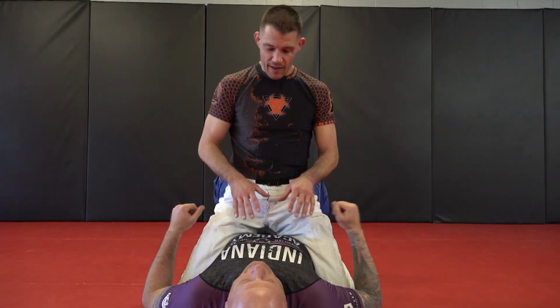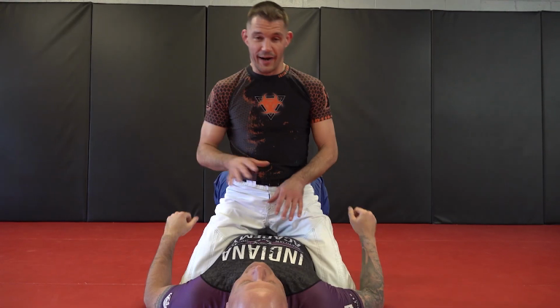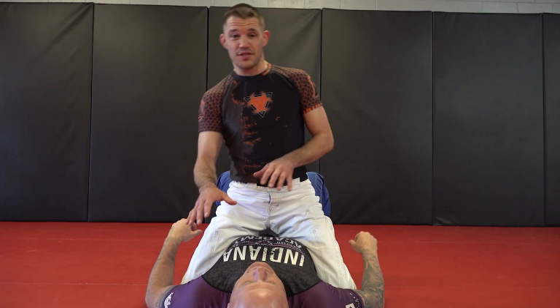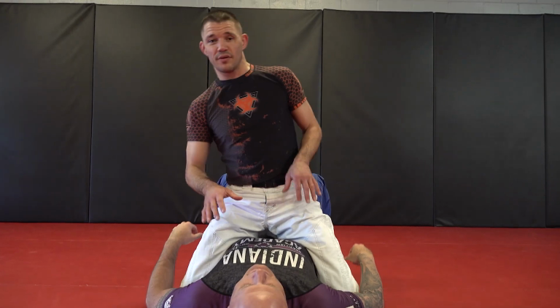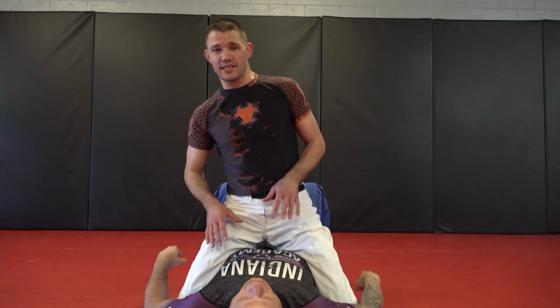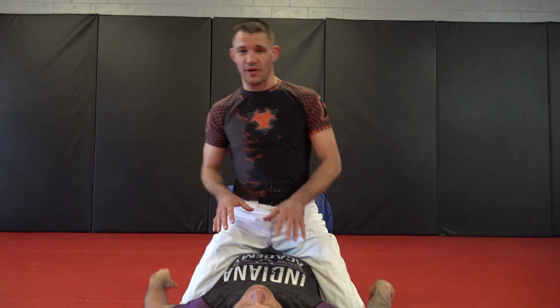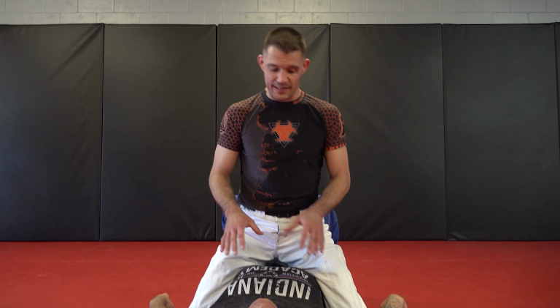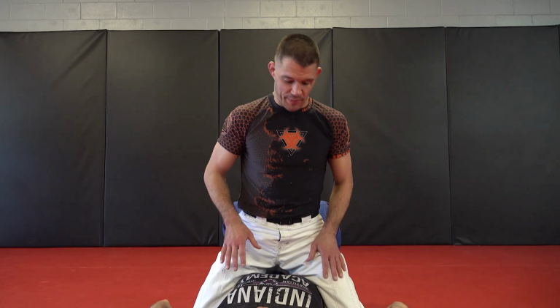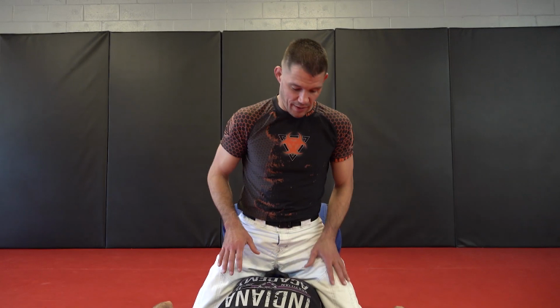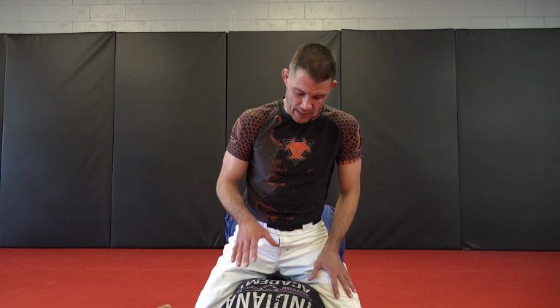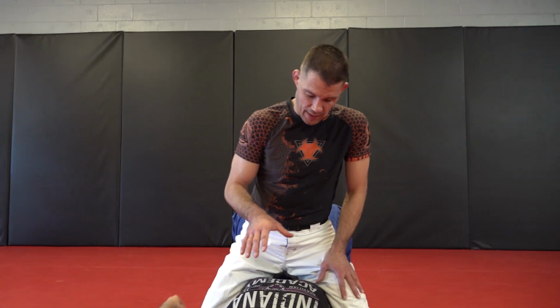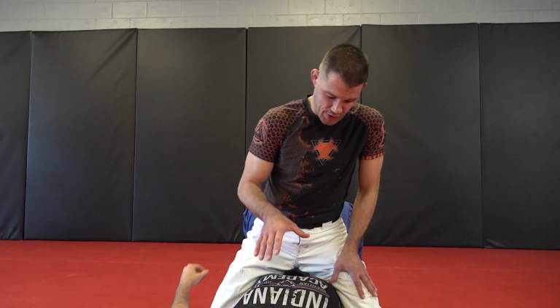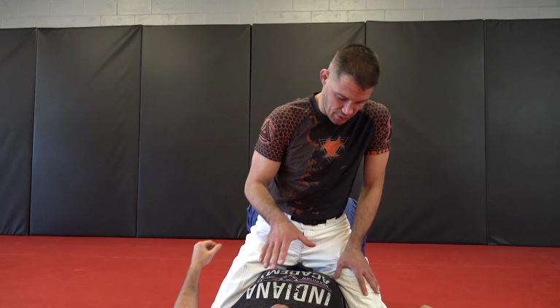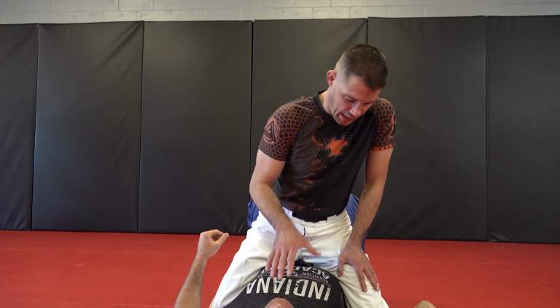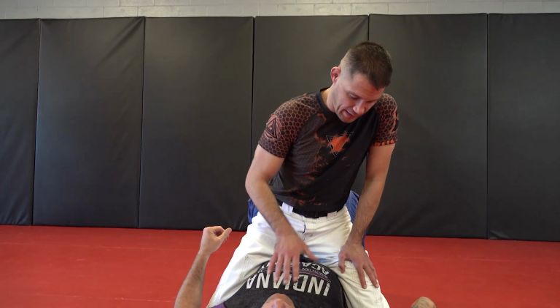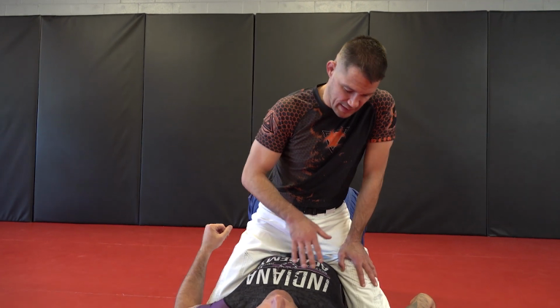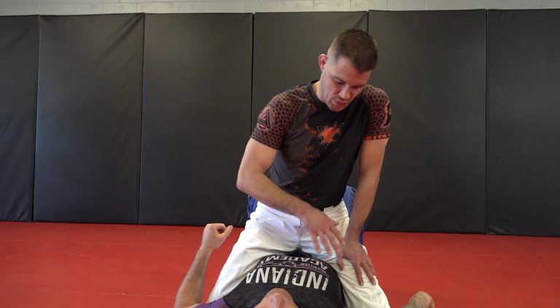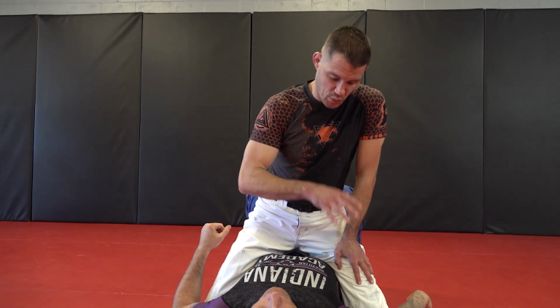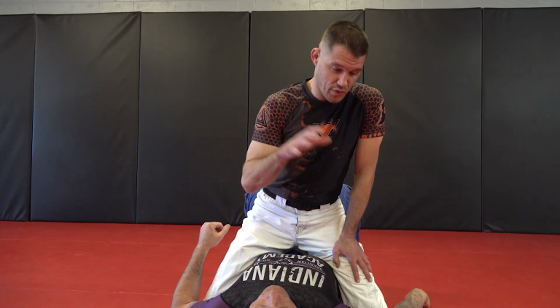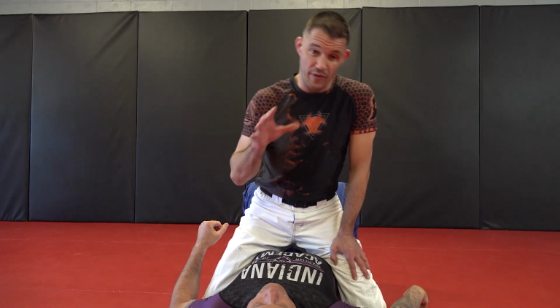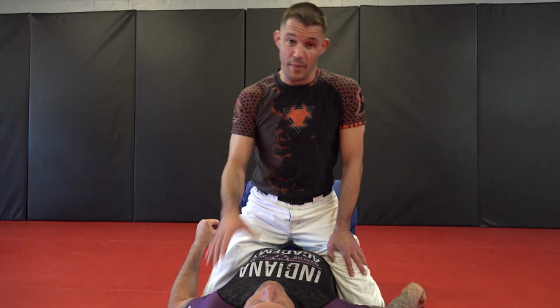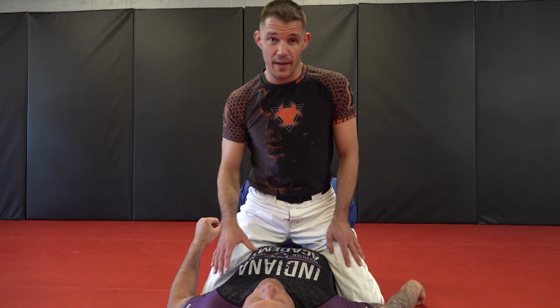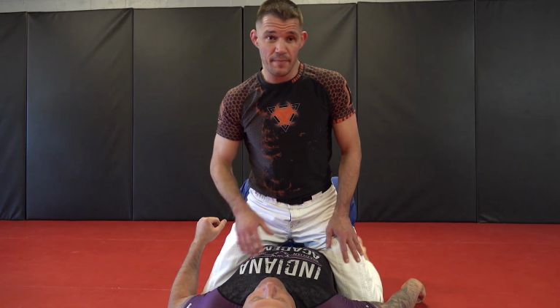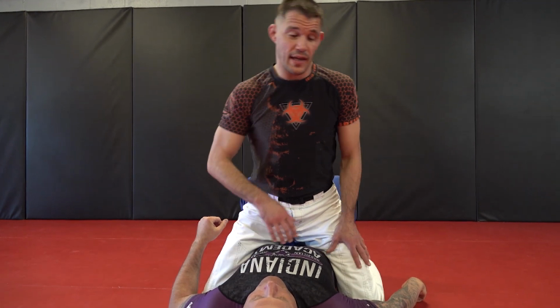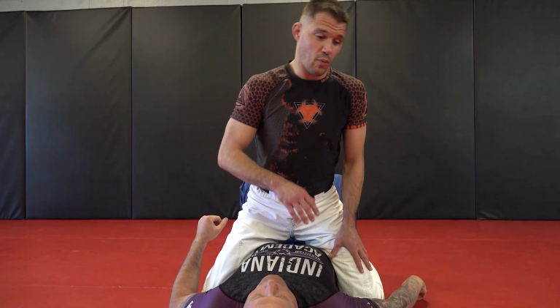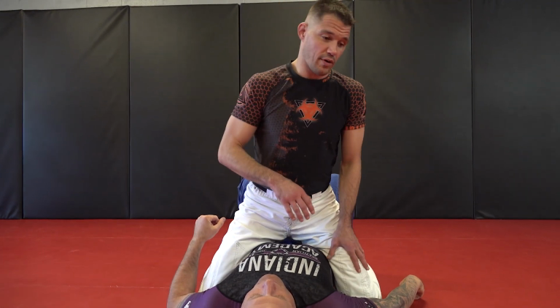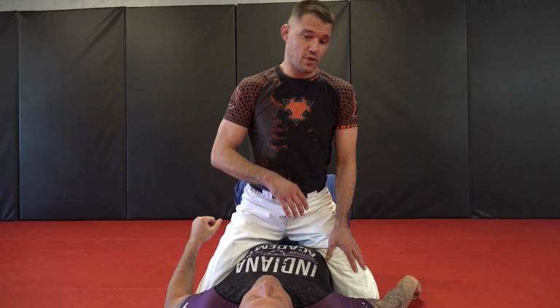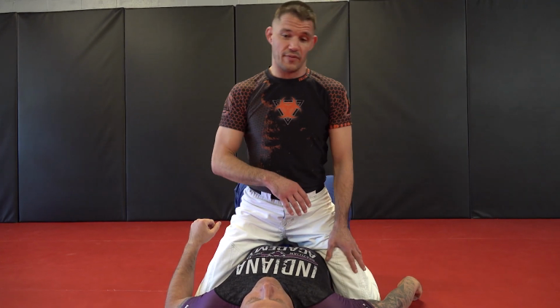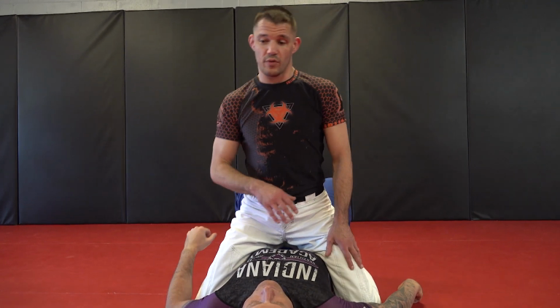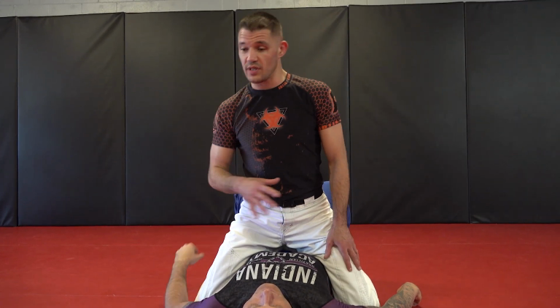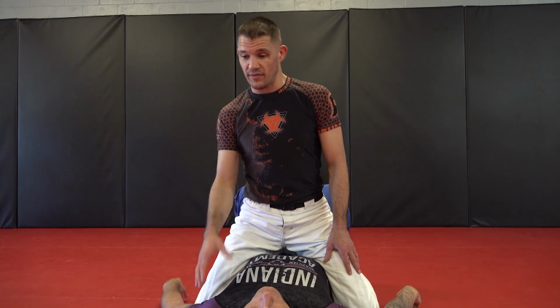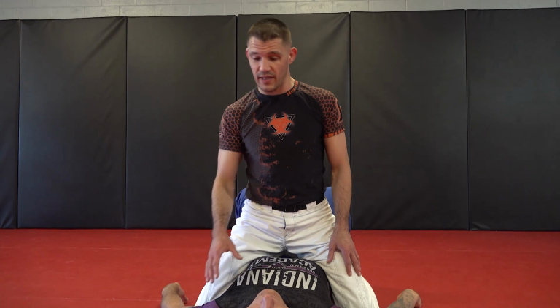All right, guys. So this little concept here, I show a lot of guys — this works great for MMA. It works great for self-defense.